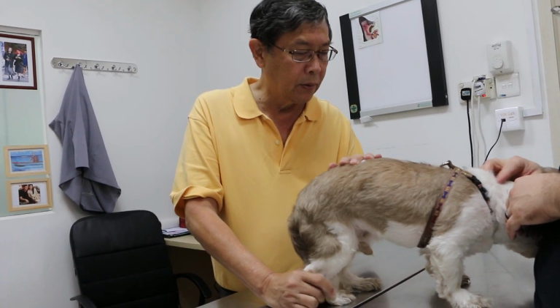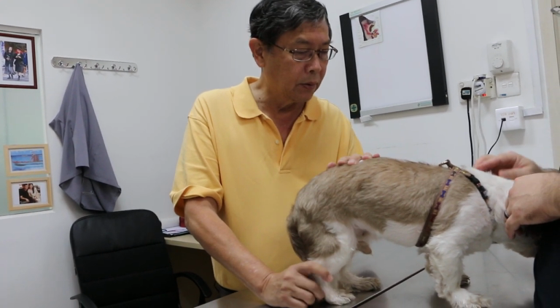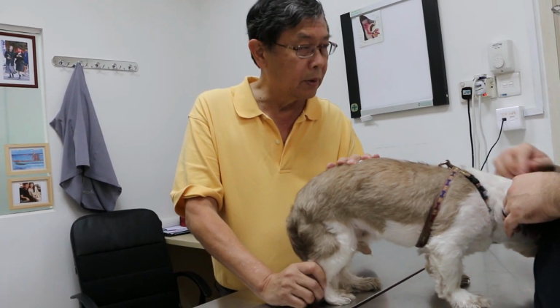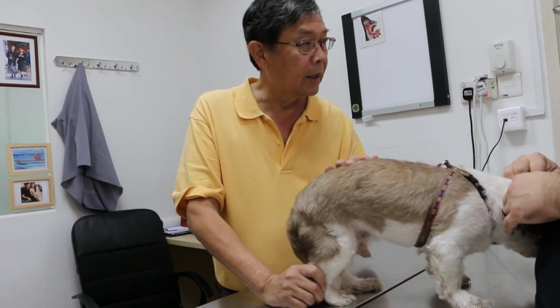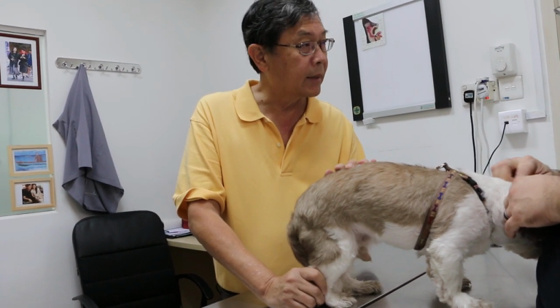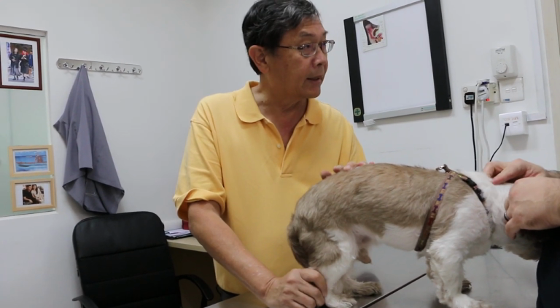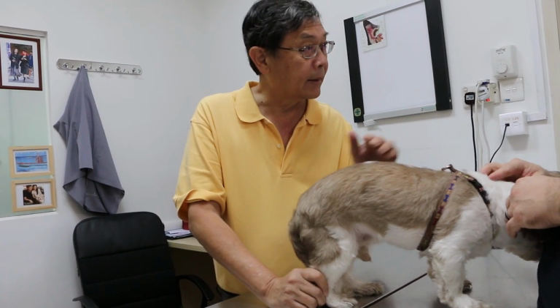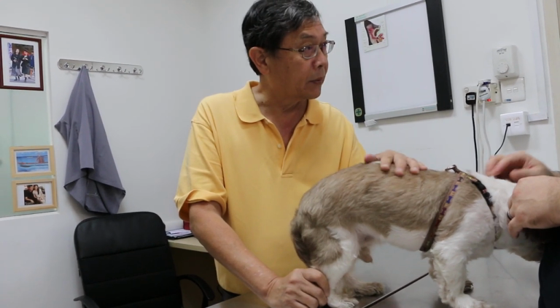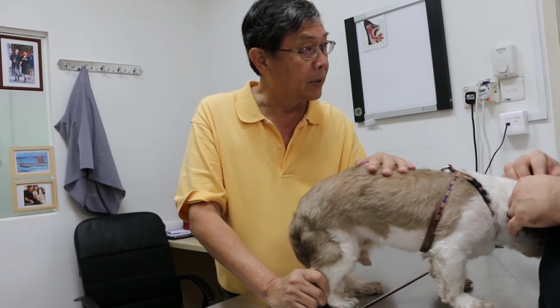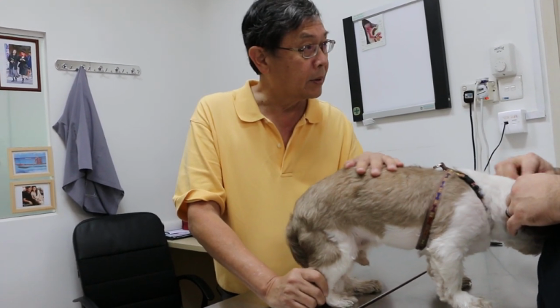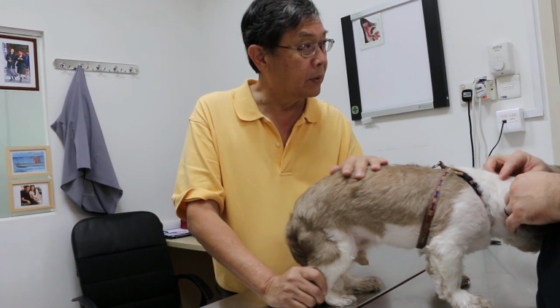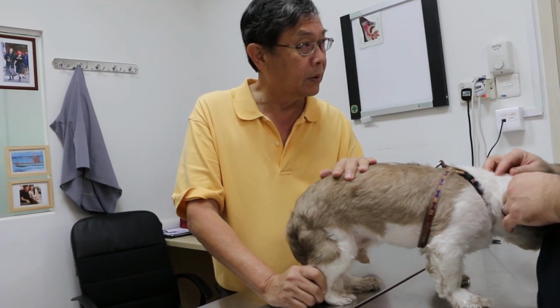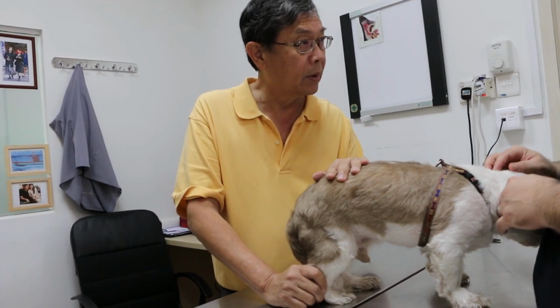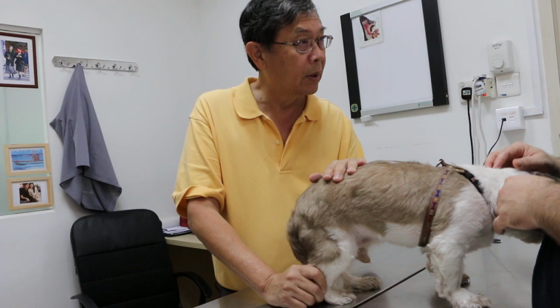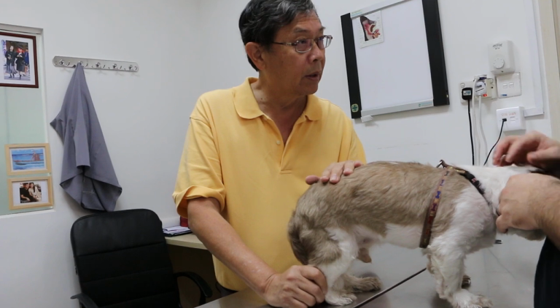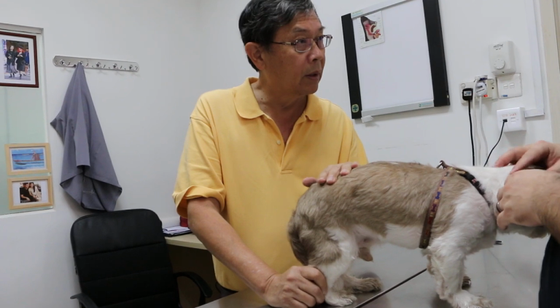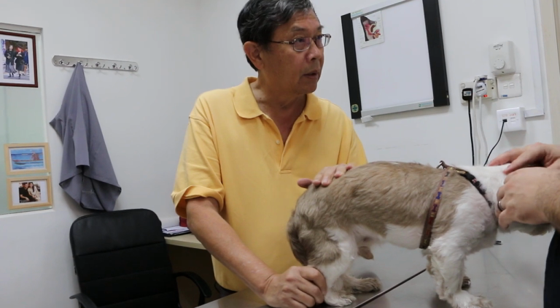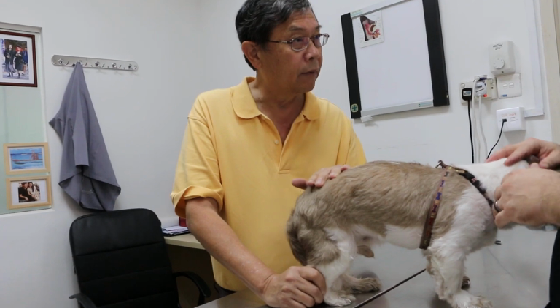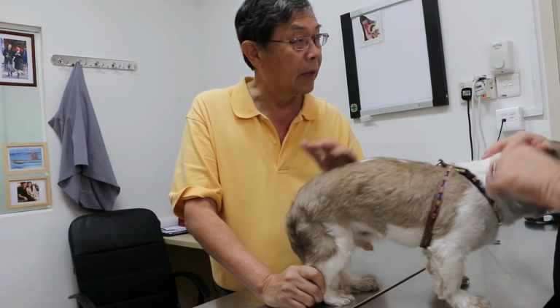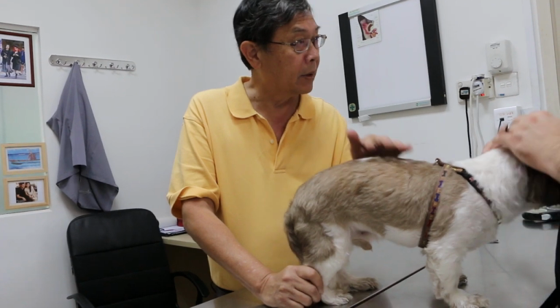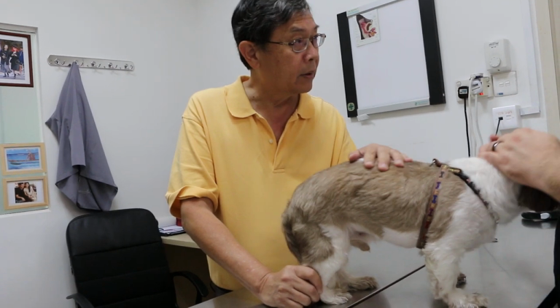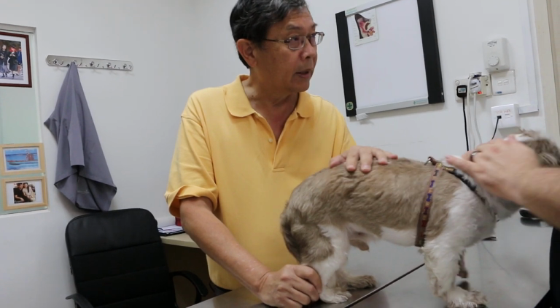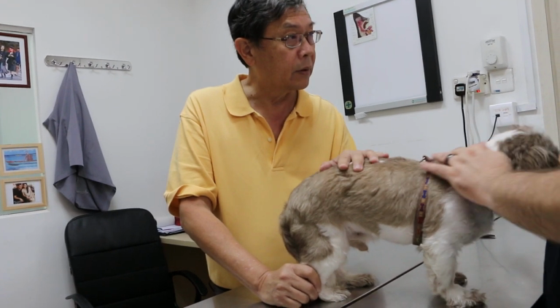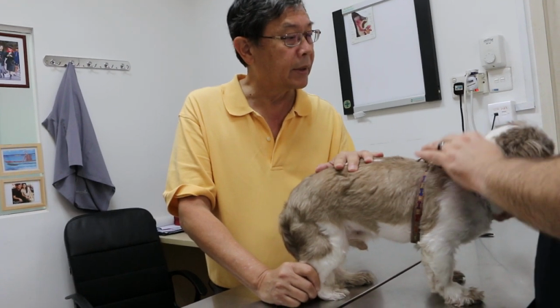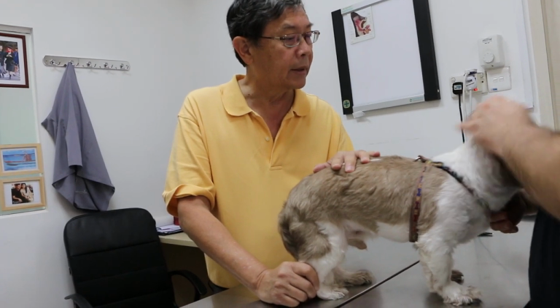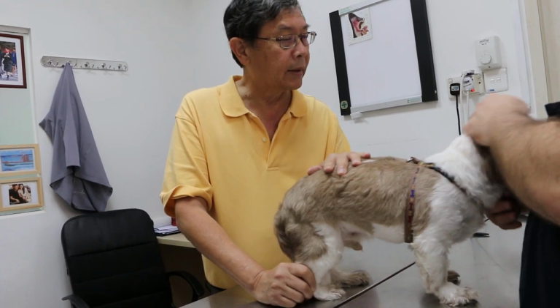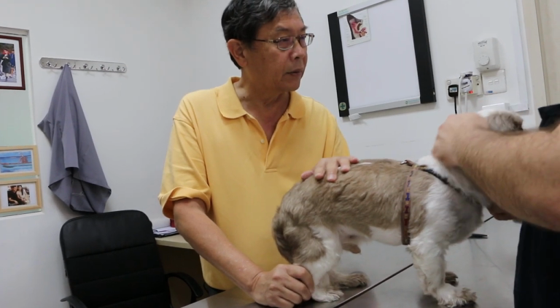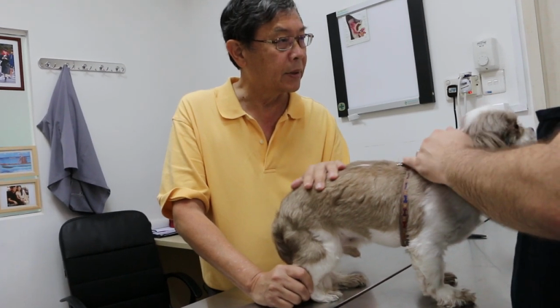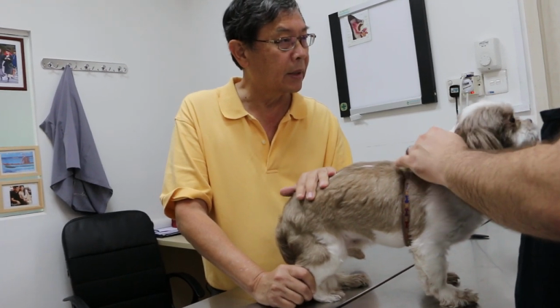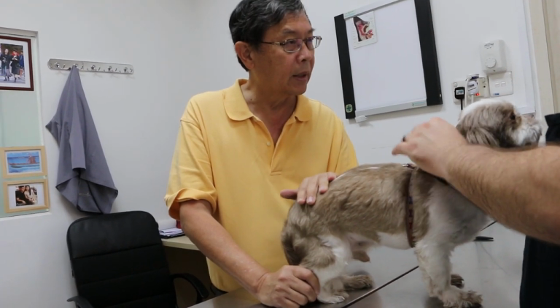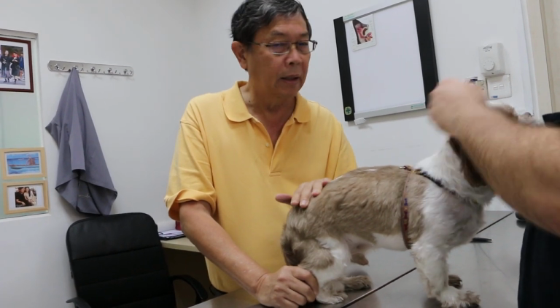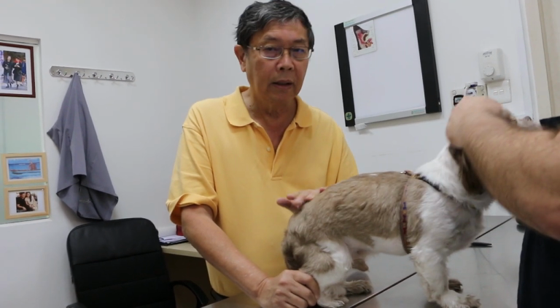There is no heart problem, no lung problem. So the anesthetic risk — for every dog there's always an anesthetic risk.